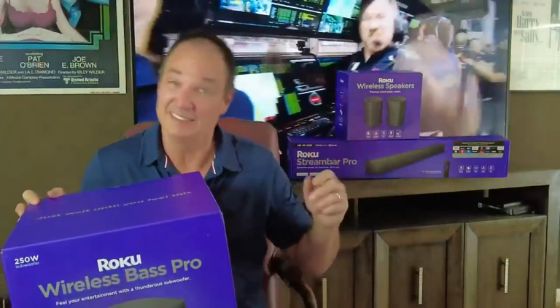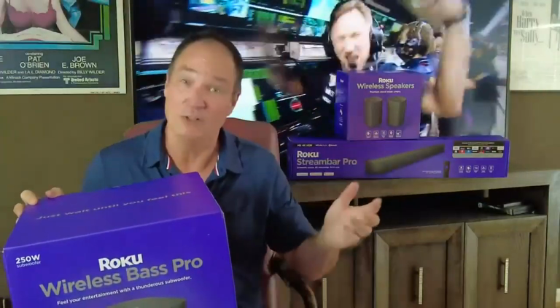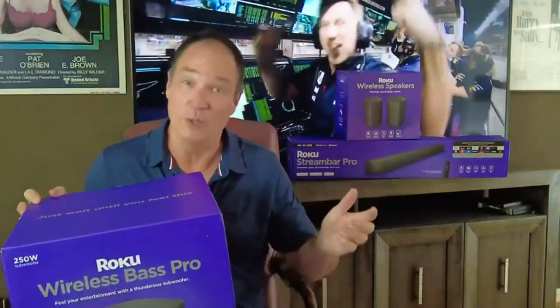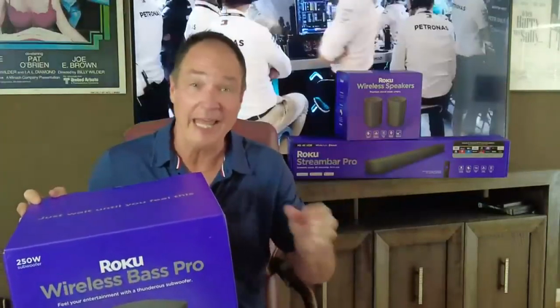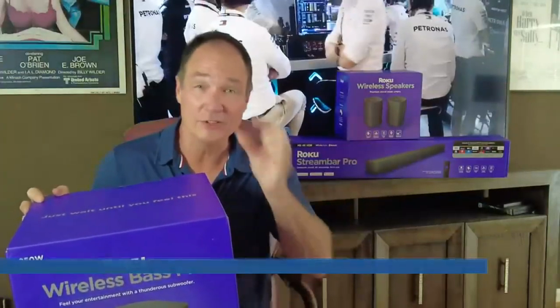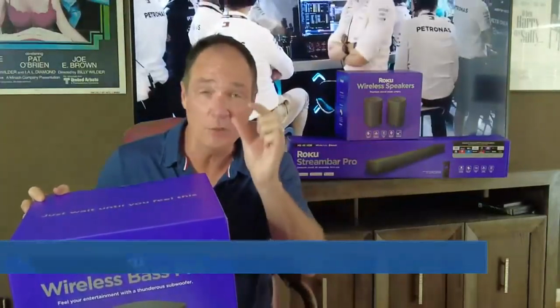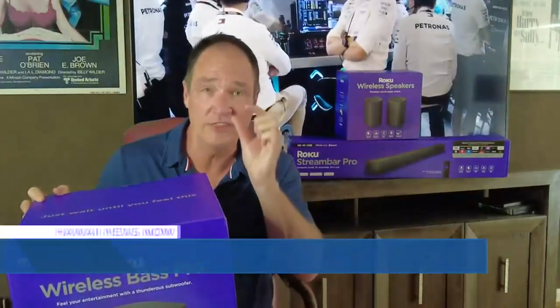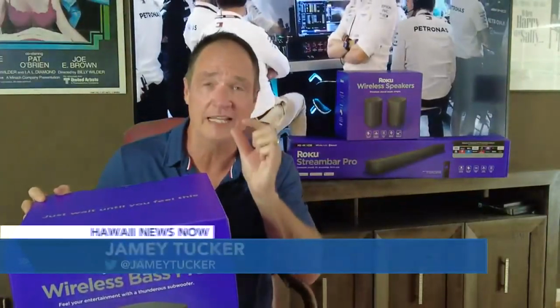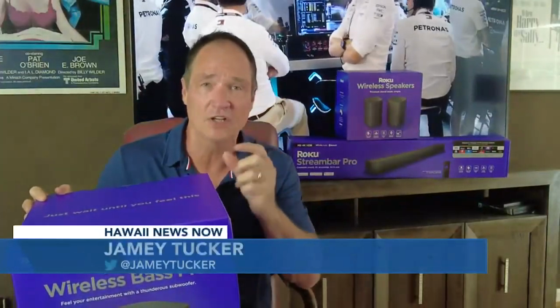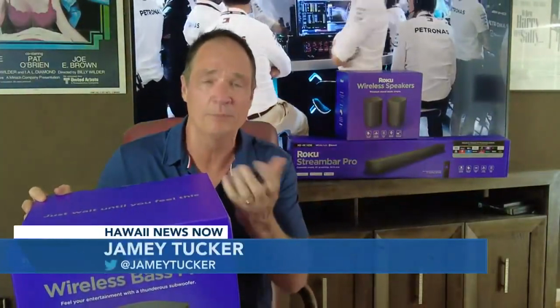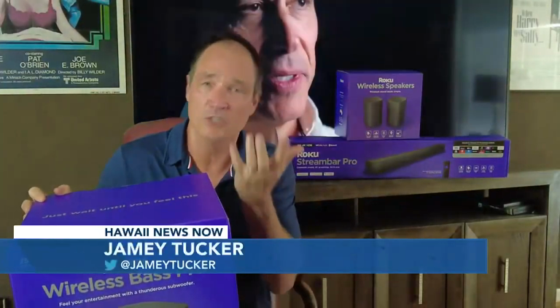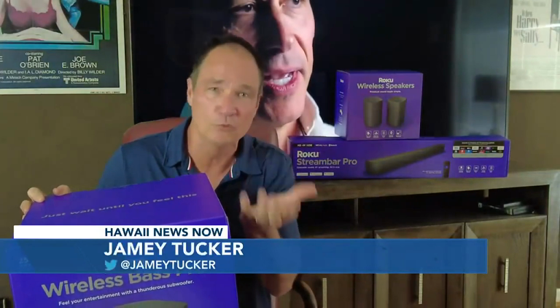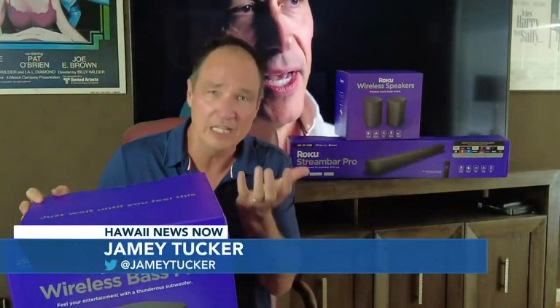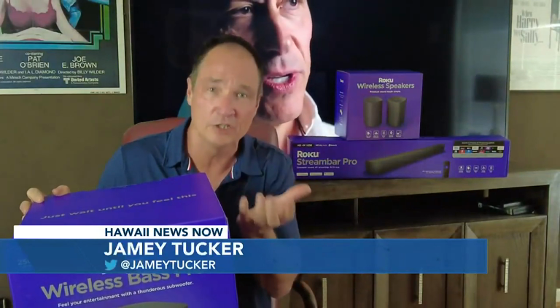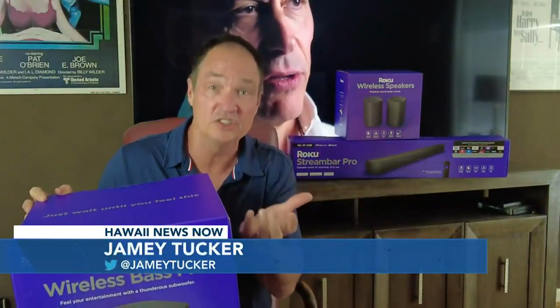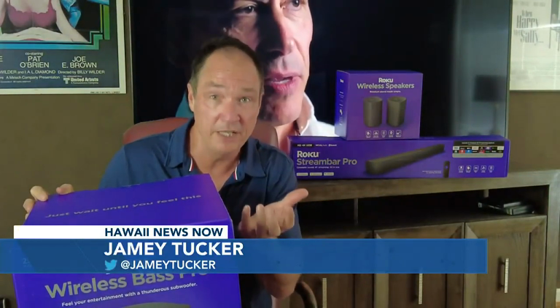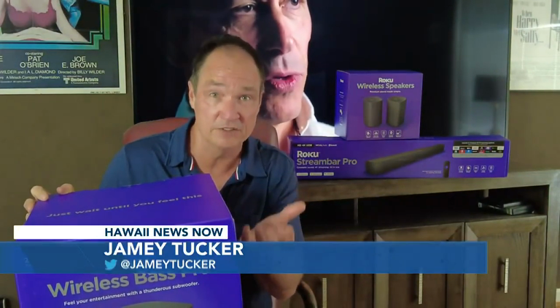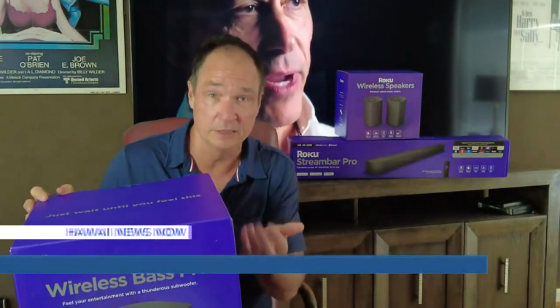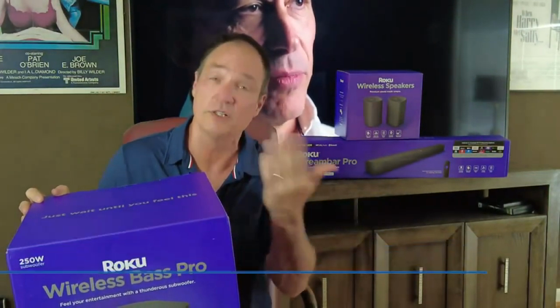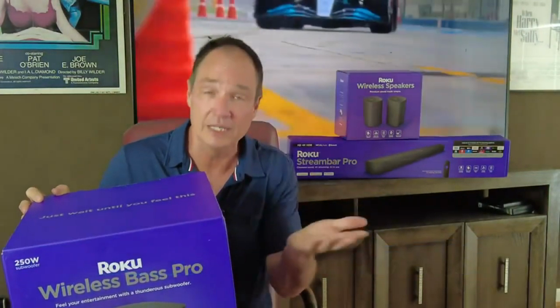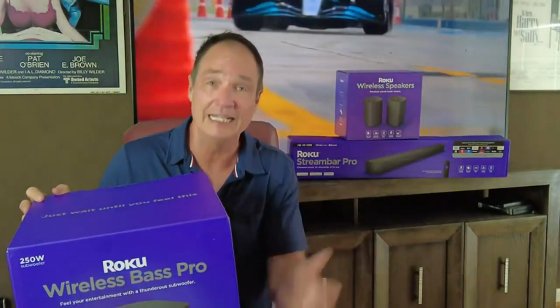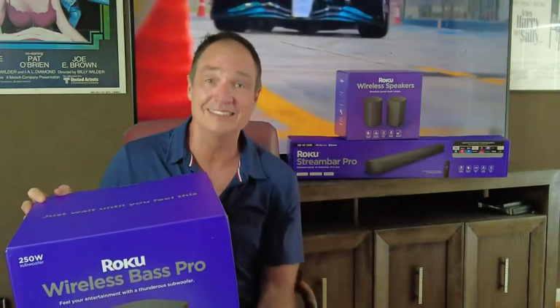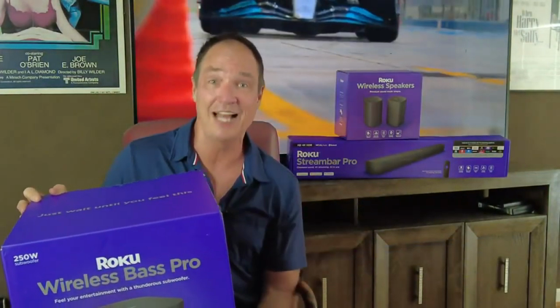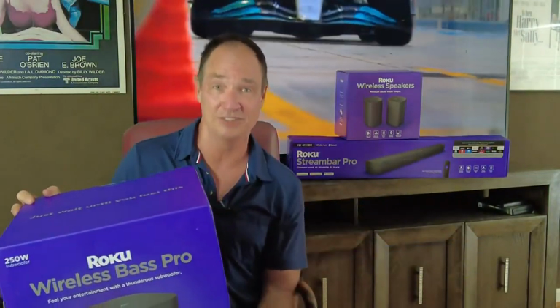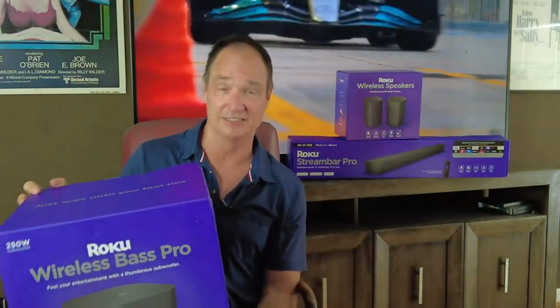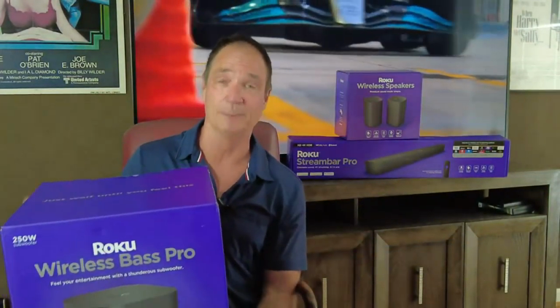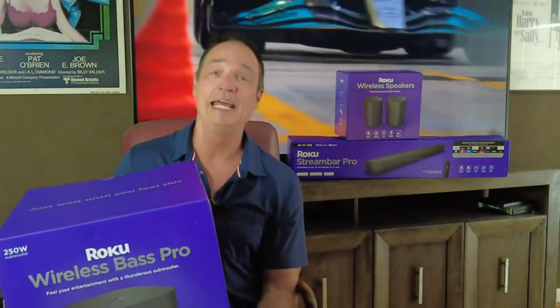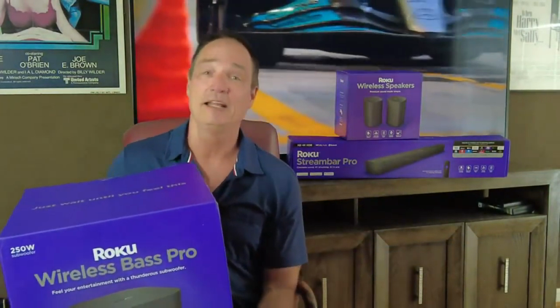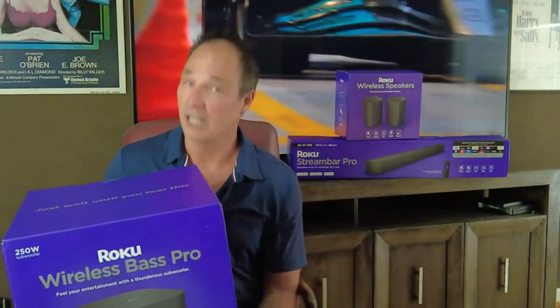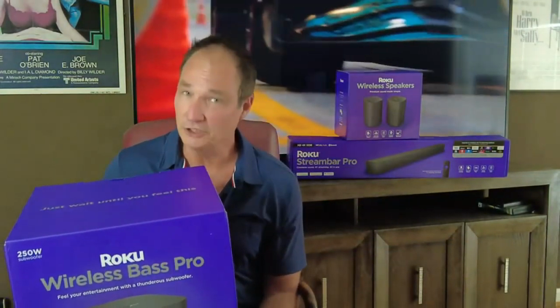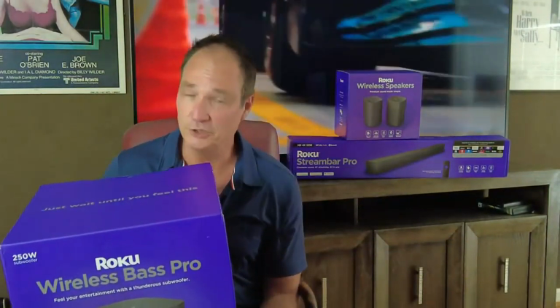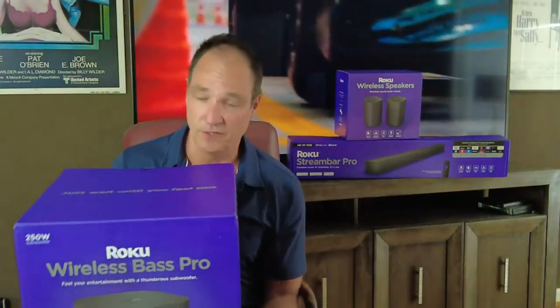They sound okay. They're so thin, it's hard to put really good speakers in them. So you really need a sound system, and there are a lot to choose from.